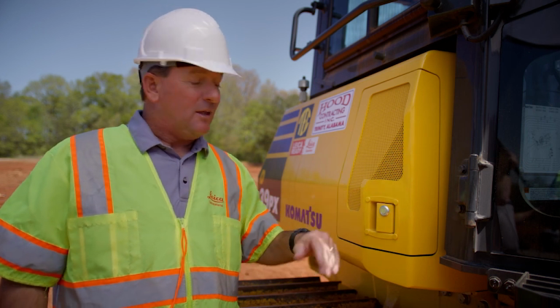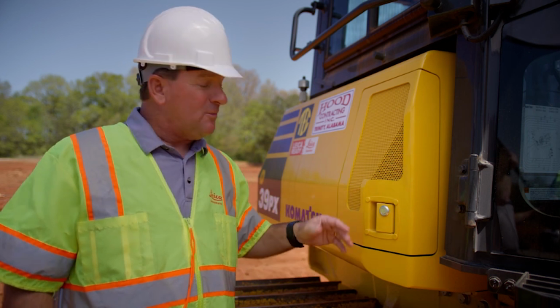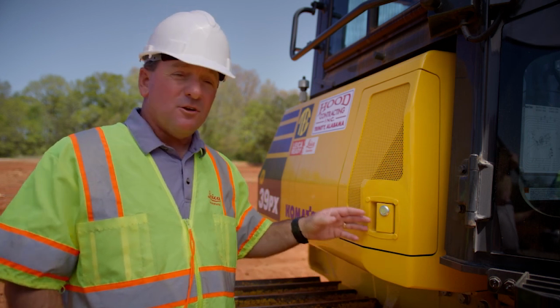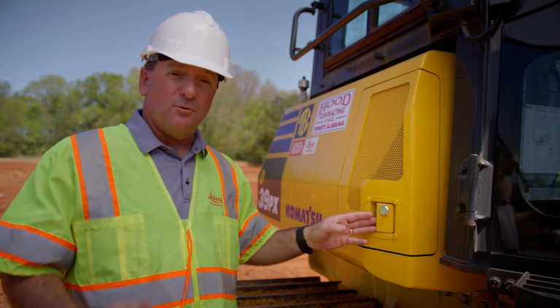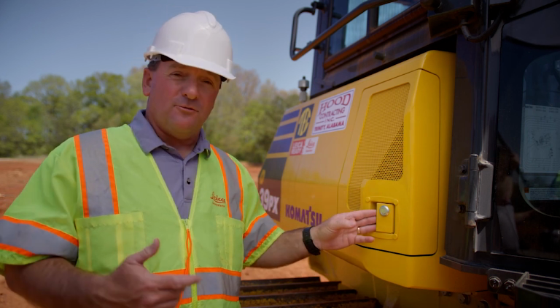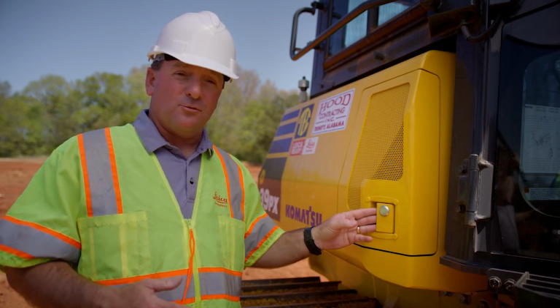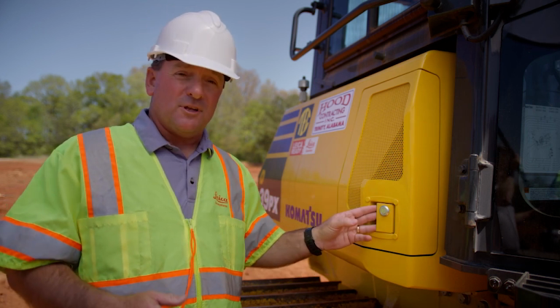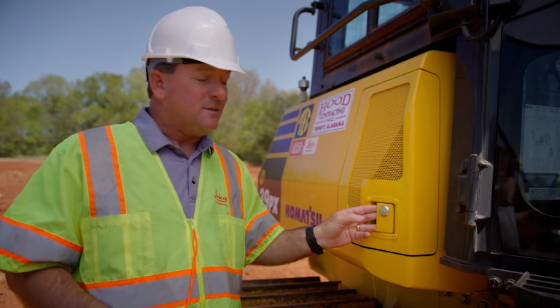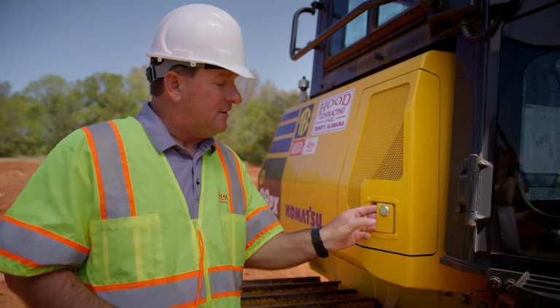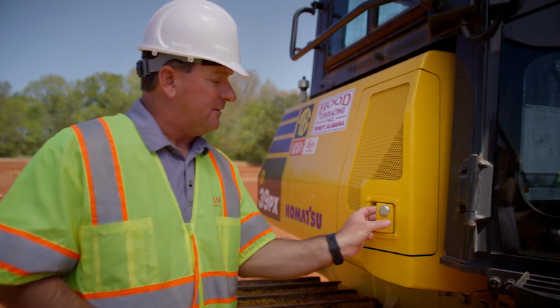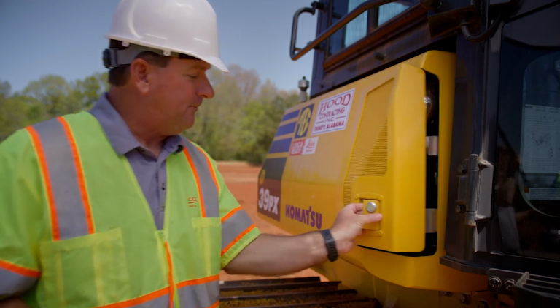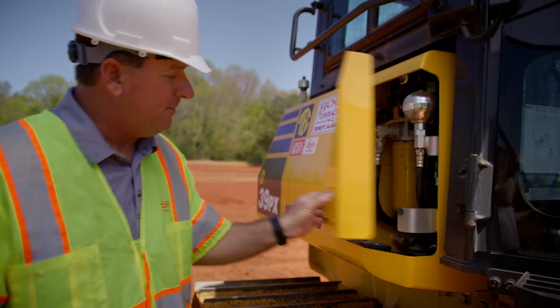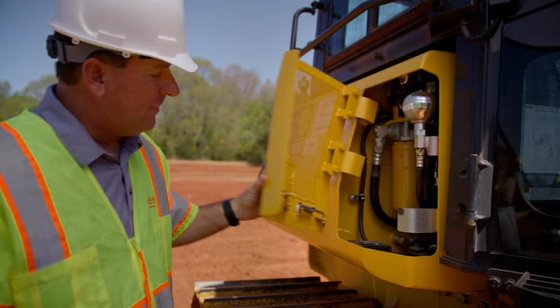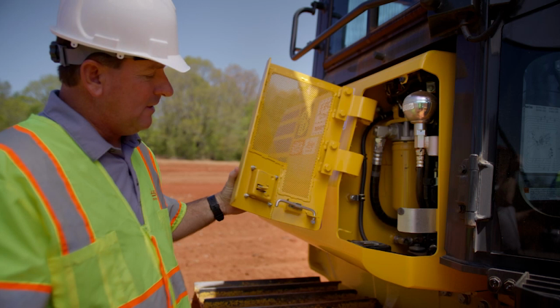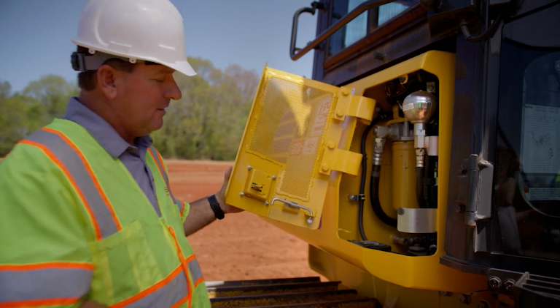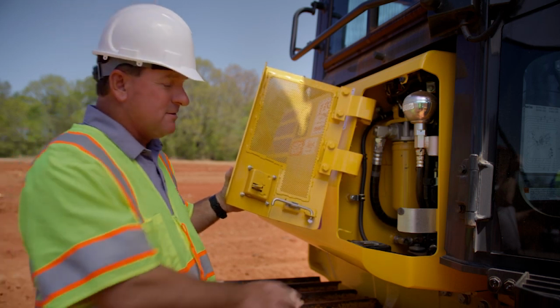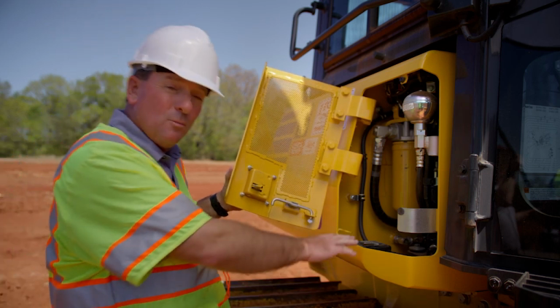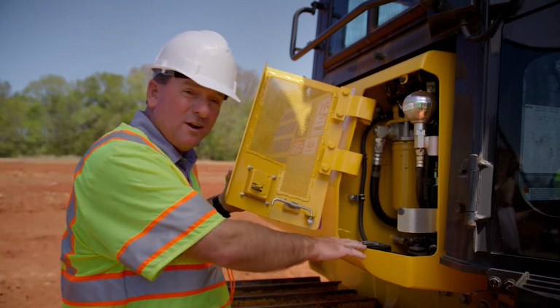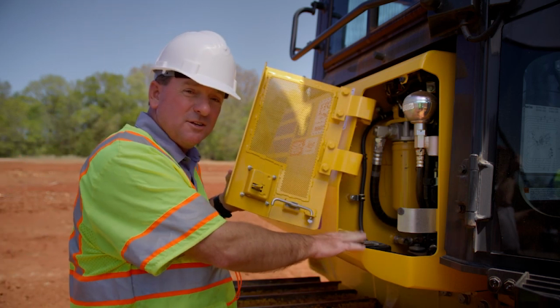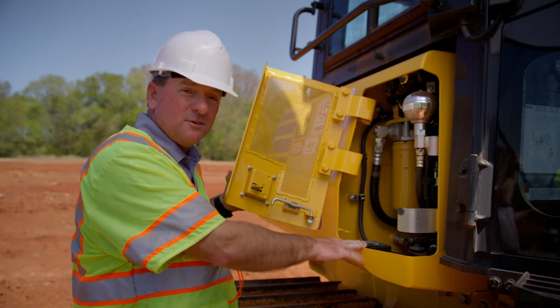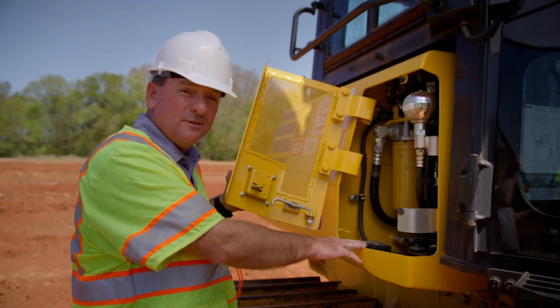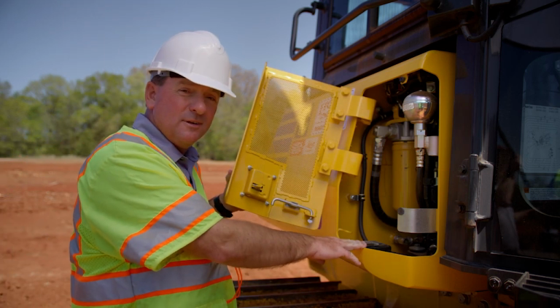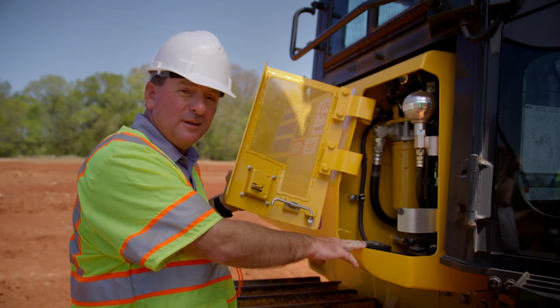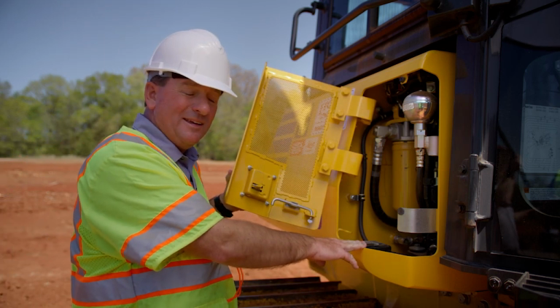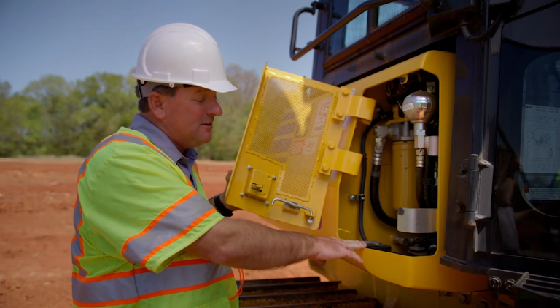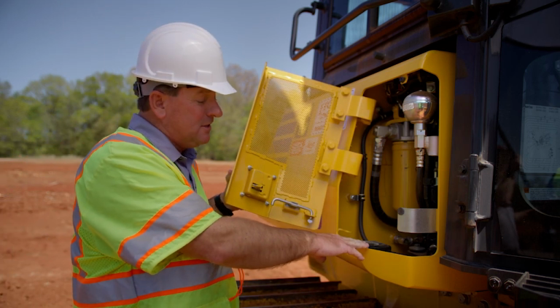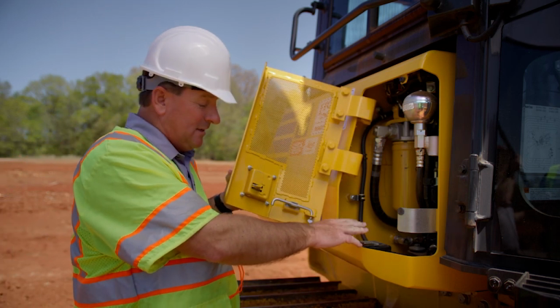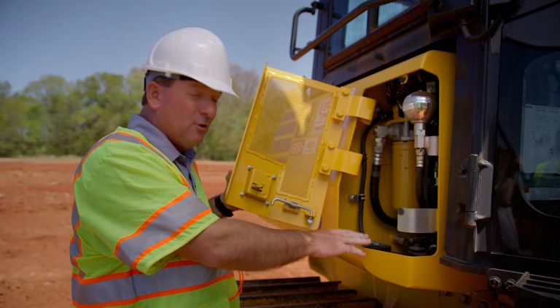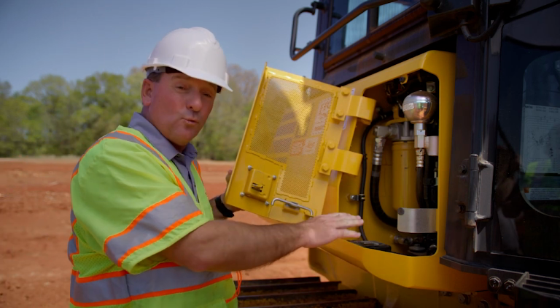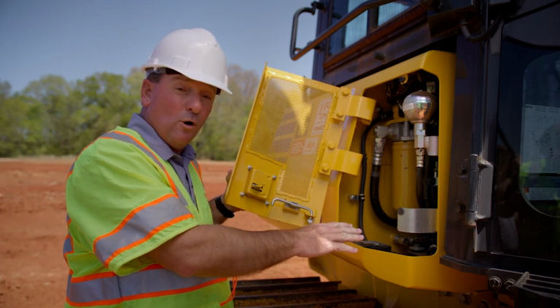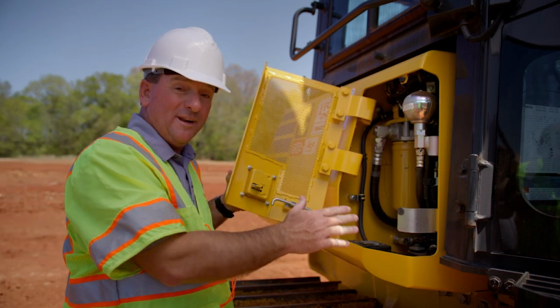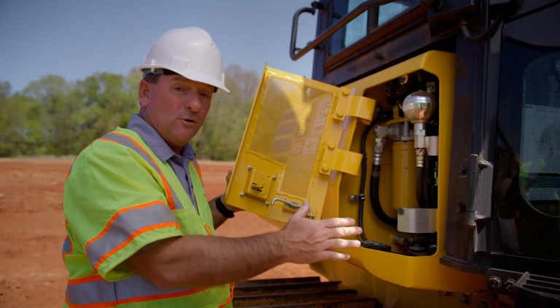Let me show you where the first one is. This is our body sensor. It does tilt, roll, and angle.